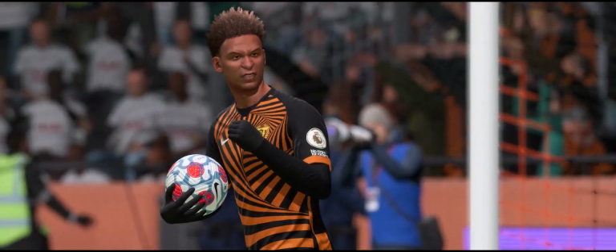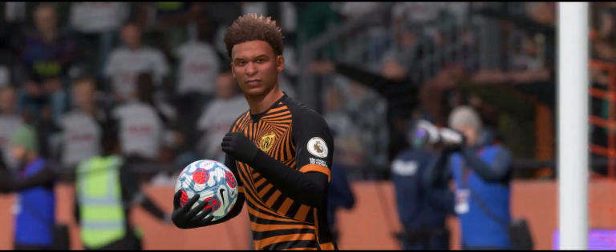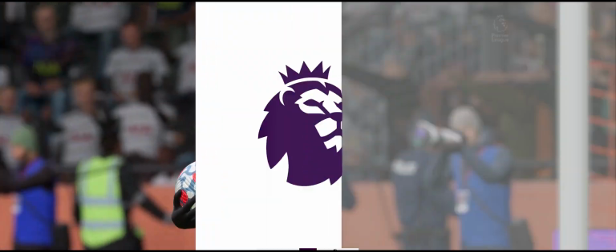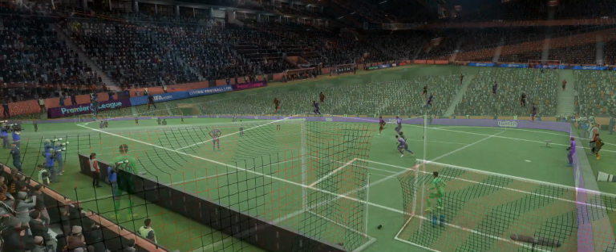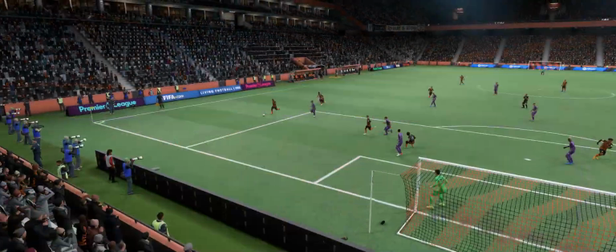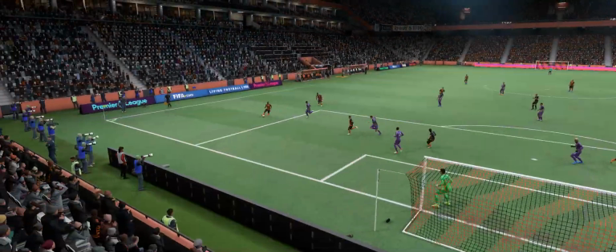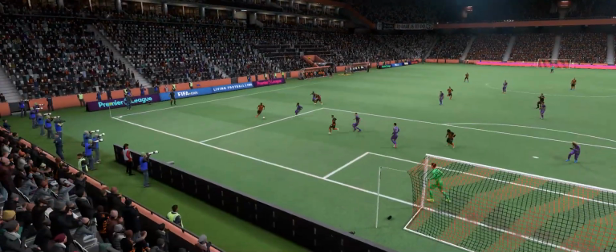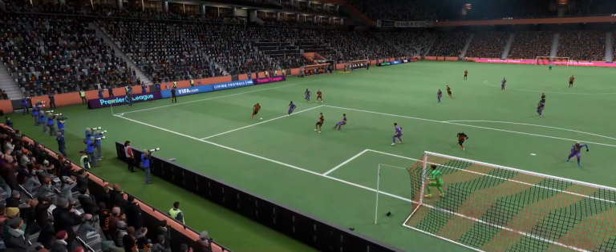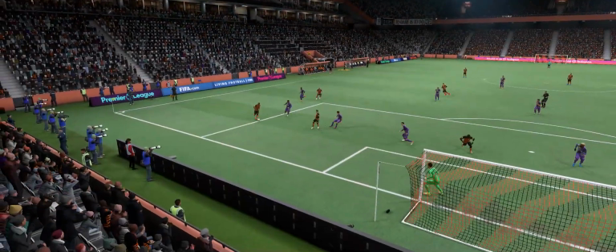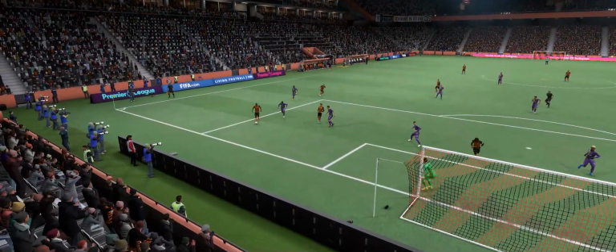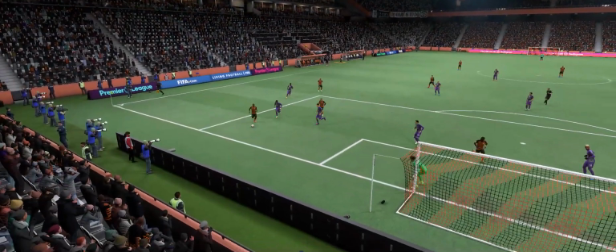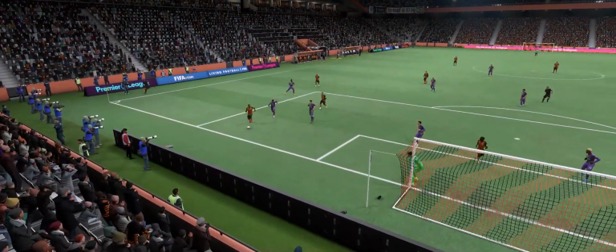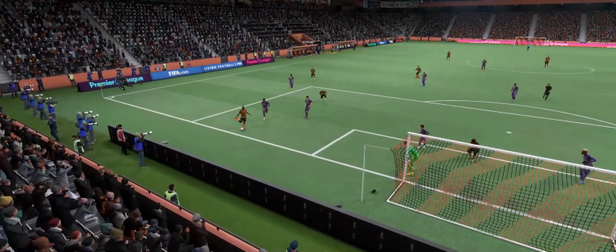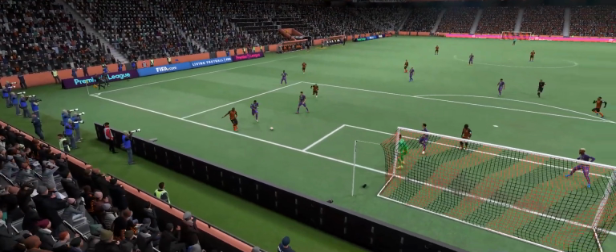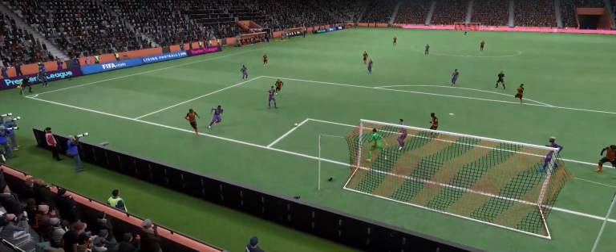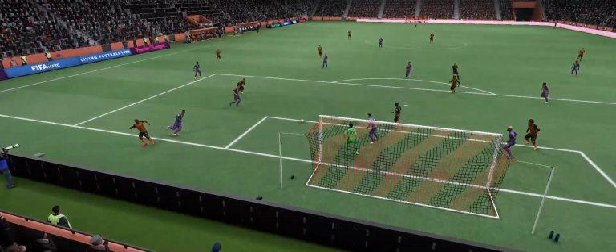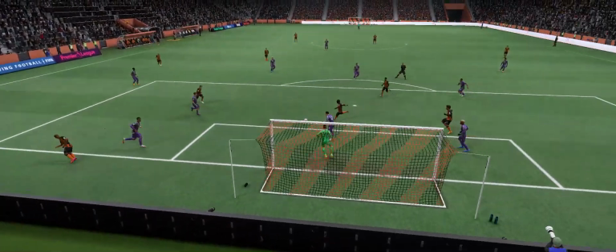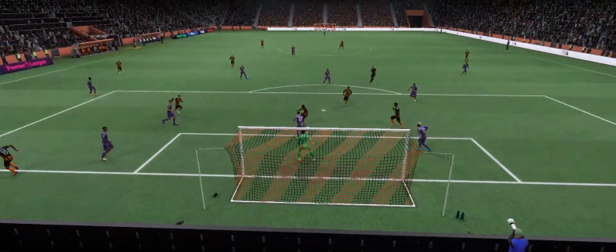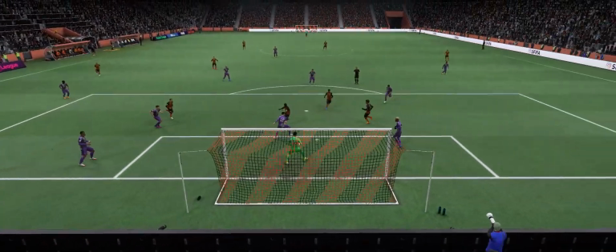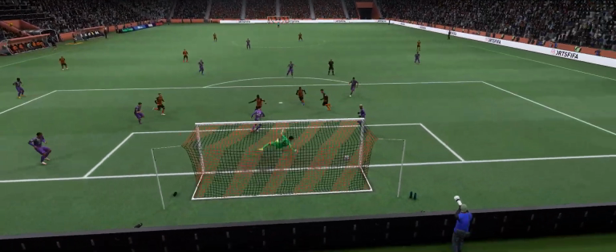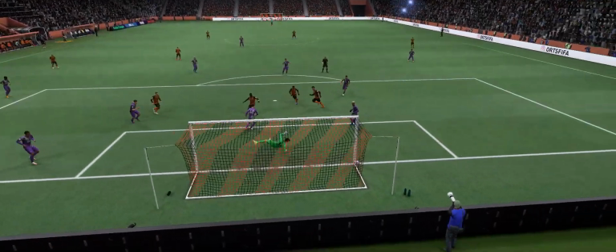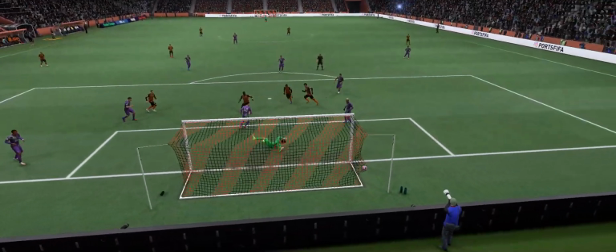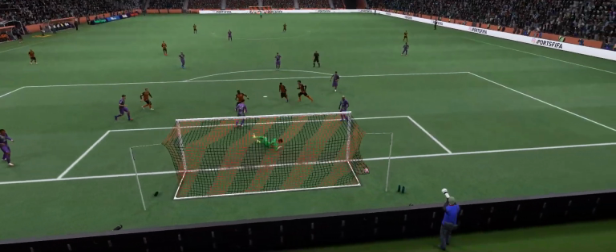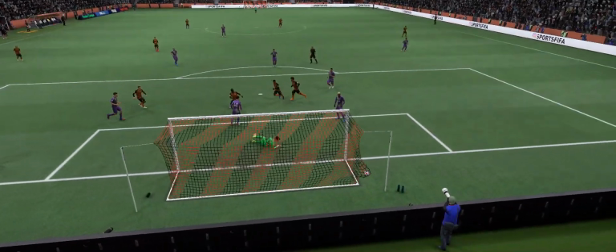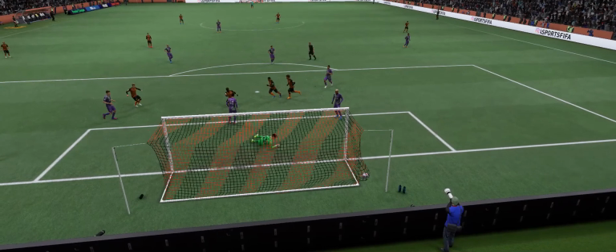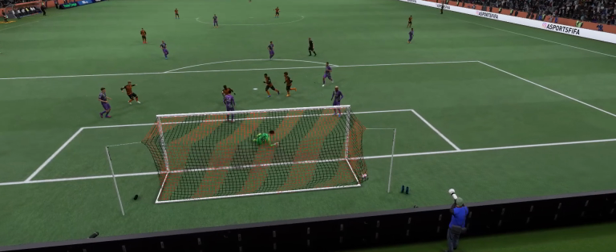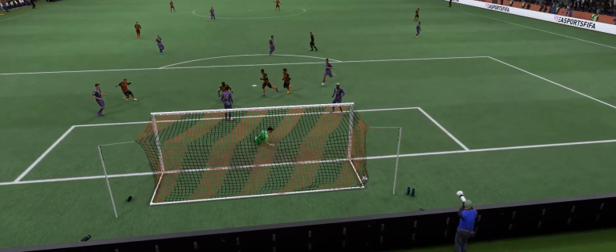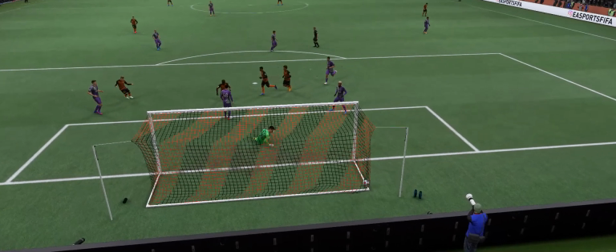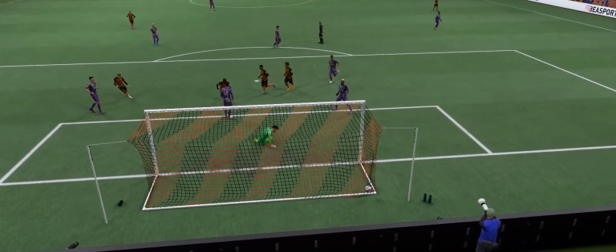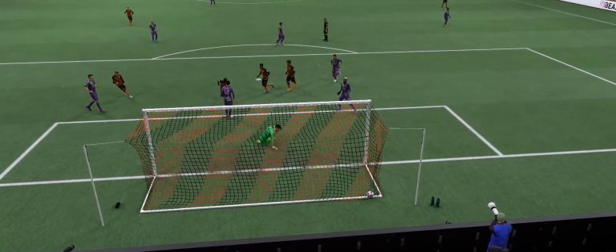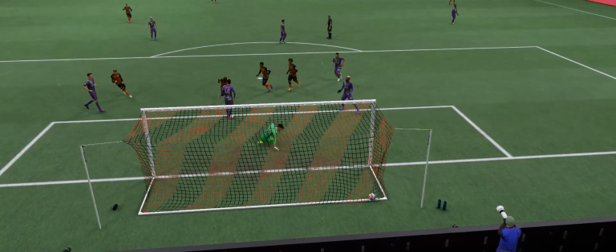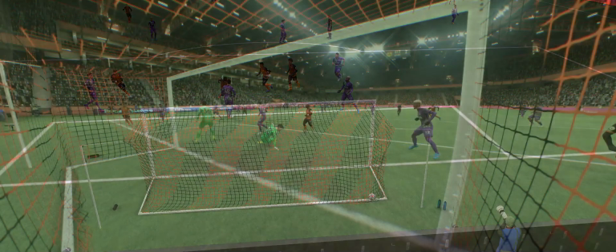Look at the way he glides past the defender to create space for himself. The movement is good, making for a comfortable finish. It's a really great goal.